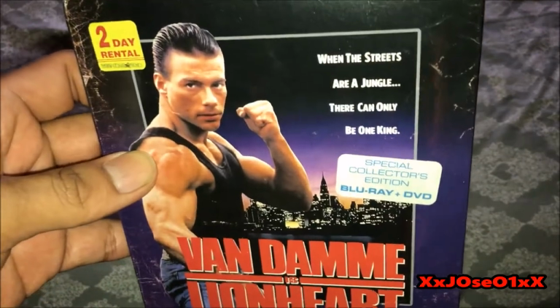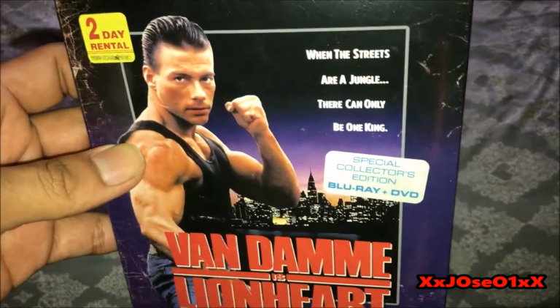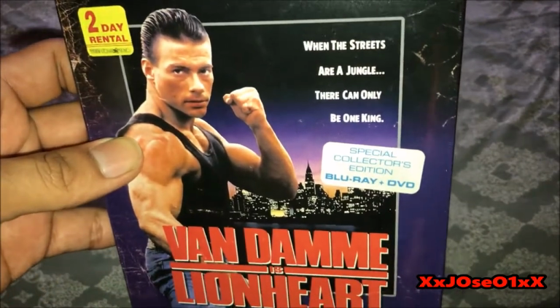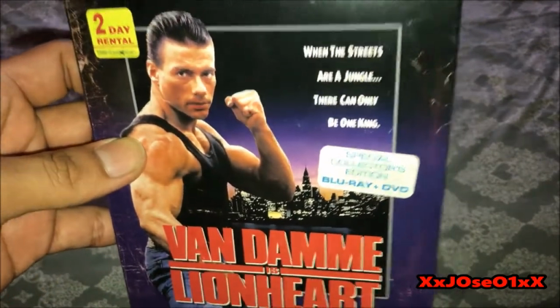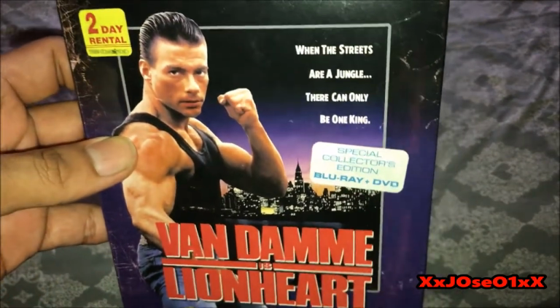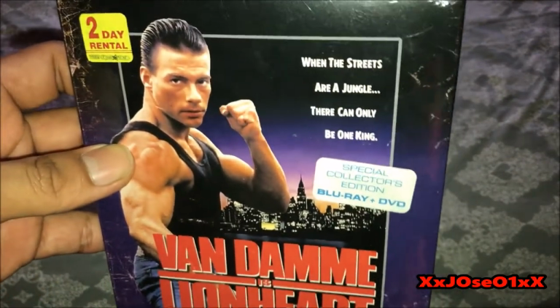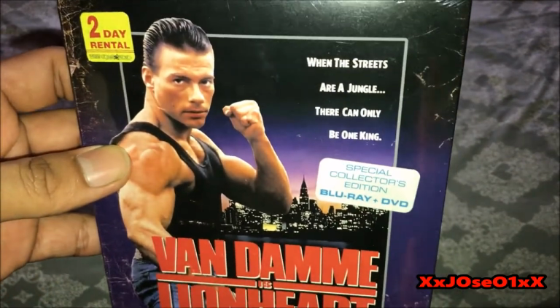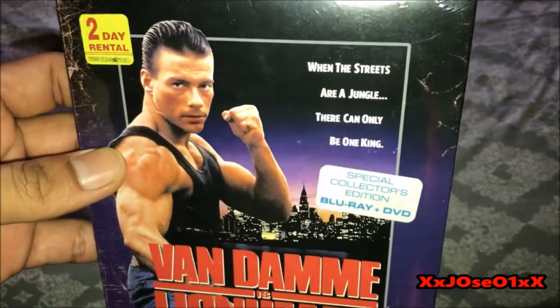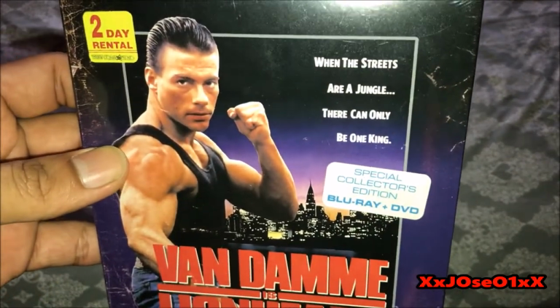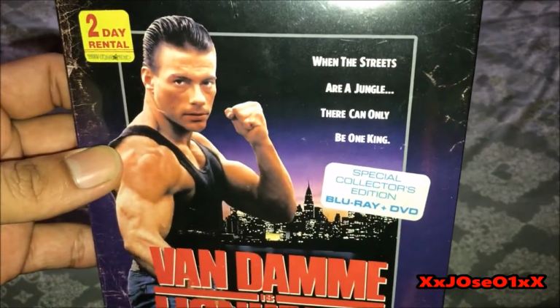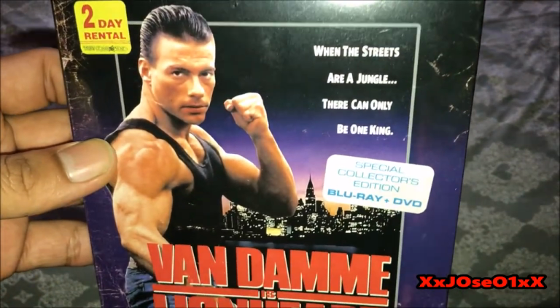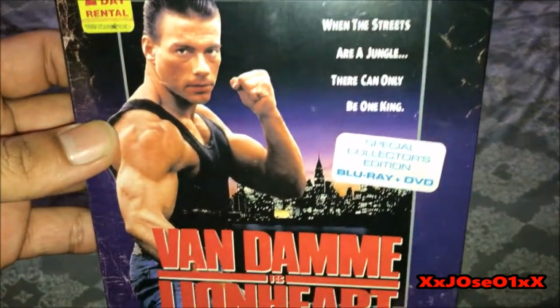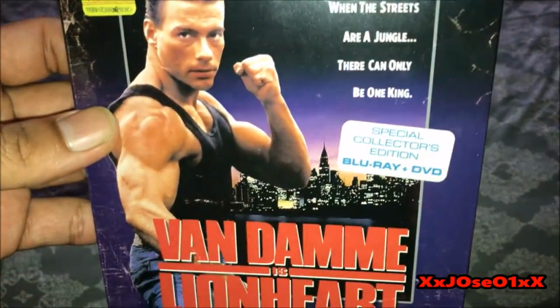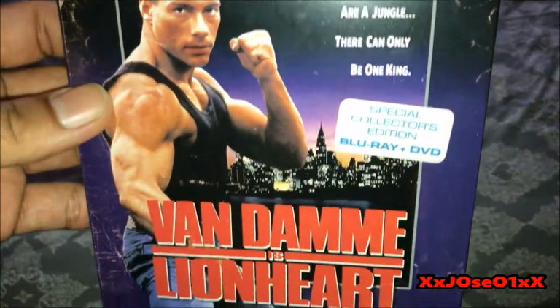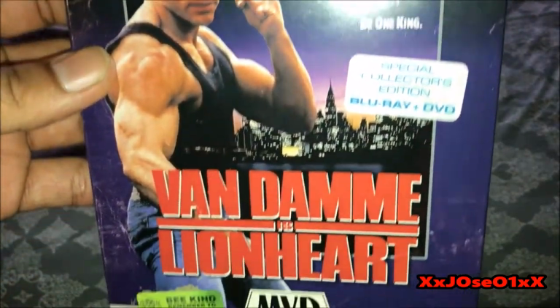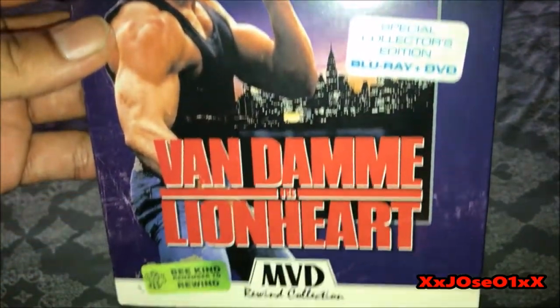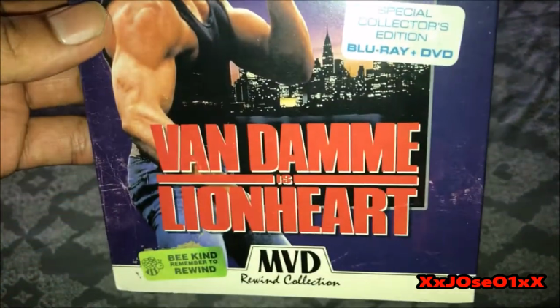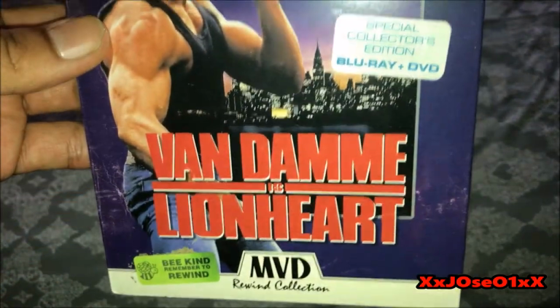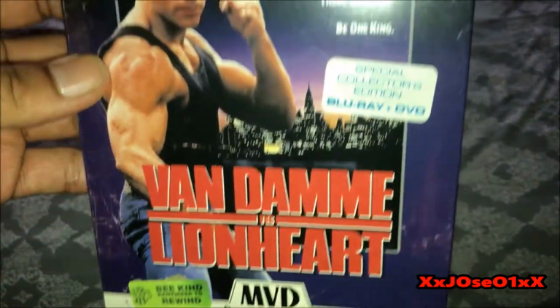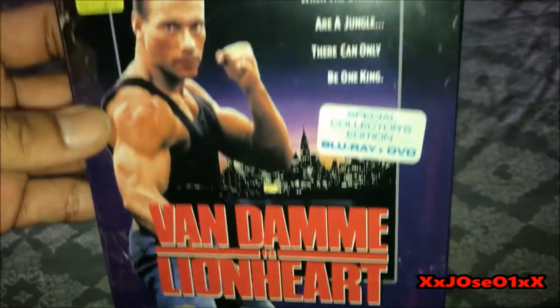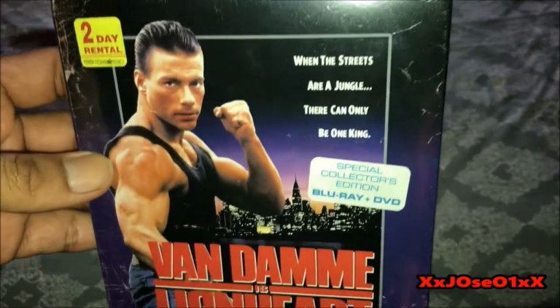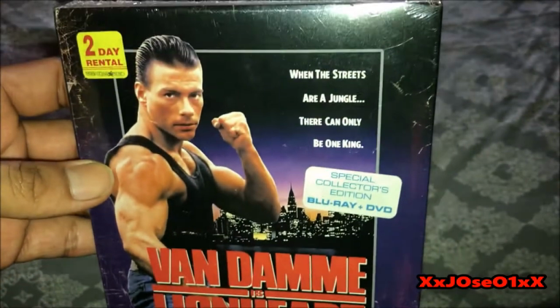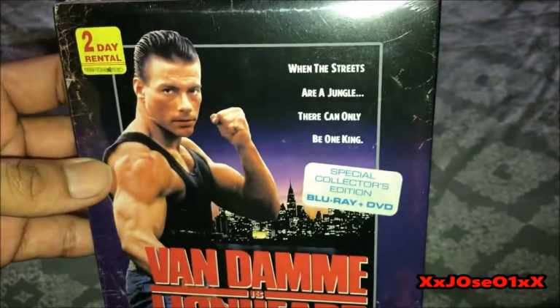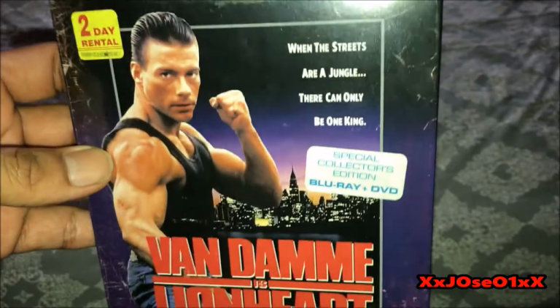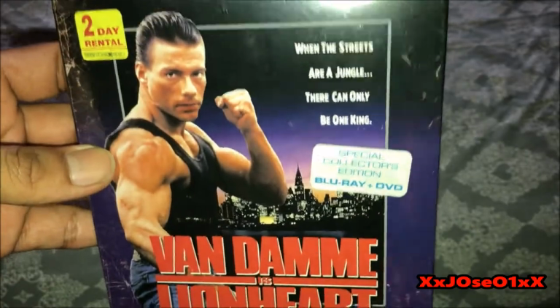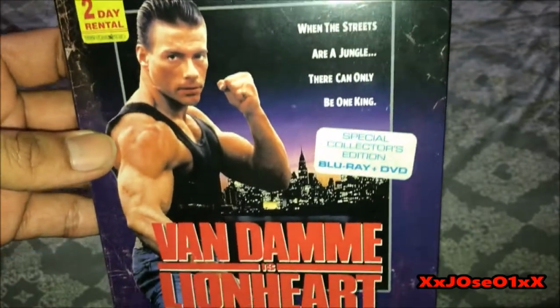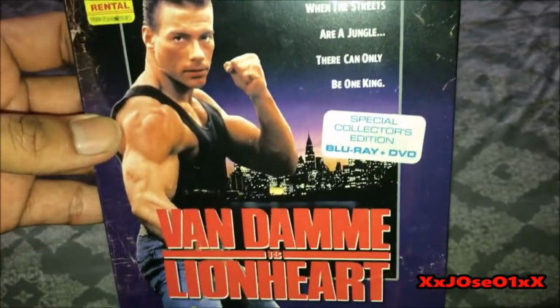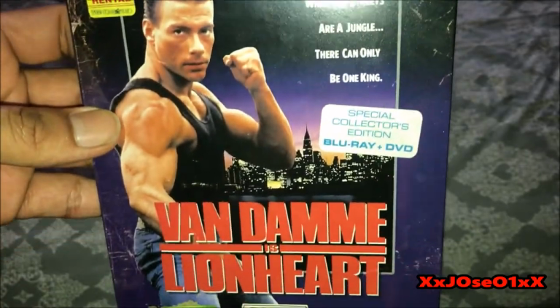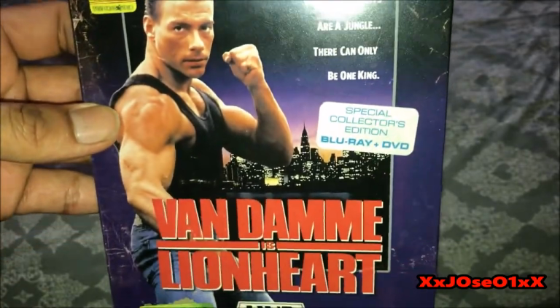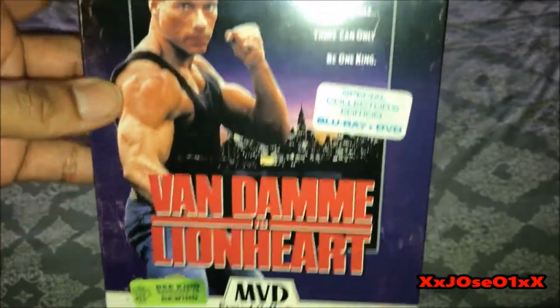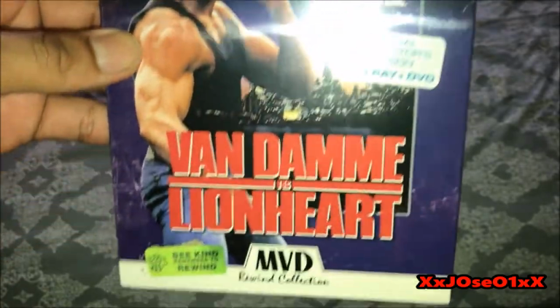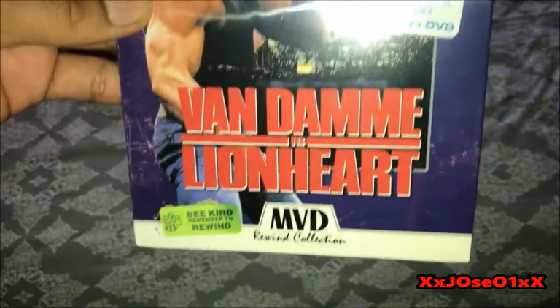So that's the front cover. One of my favorite martial arts actors, Jean-Claude Van Damme — also my favorite movie of all time.